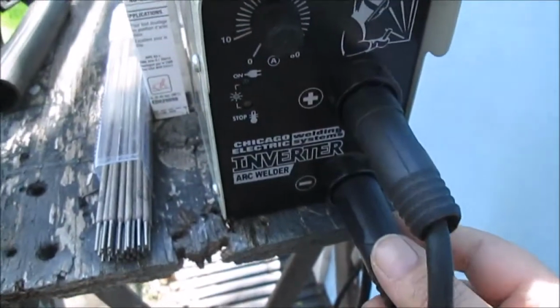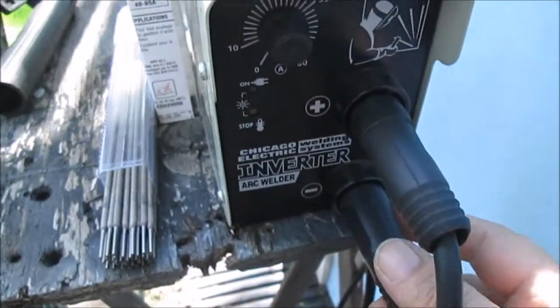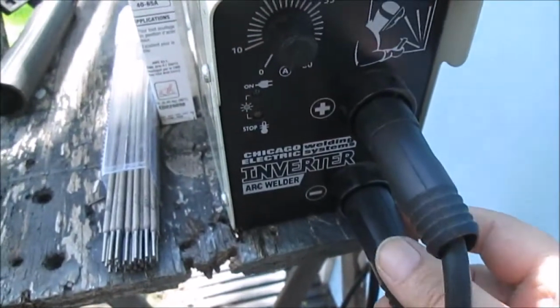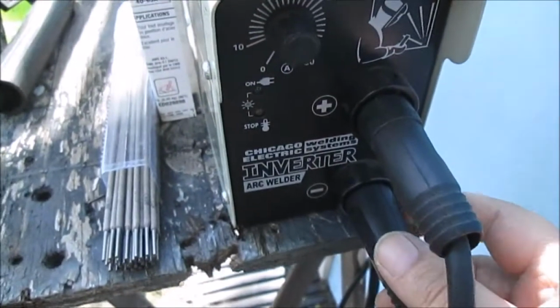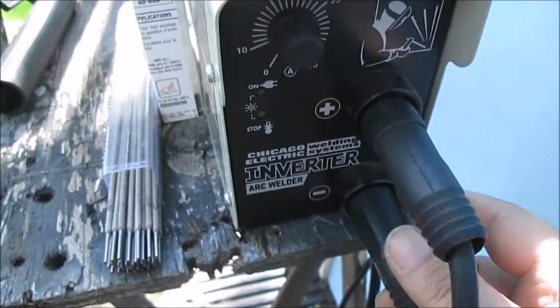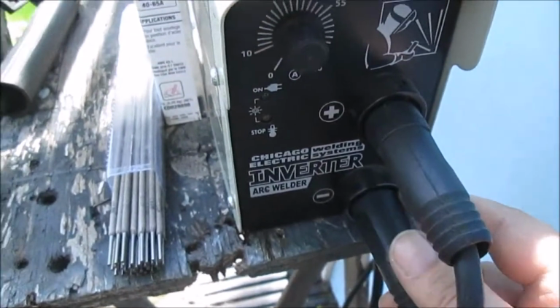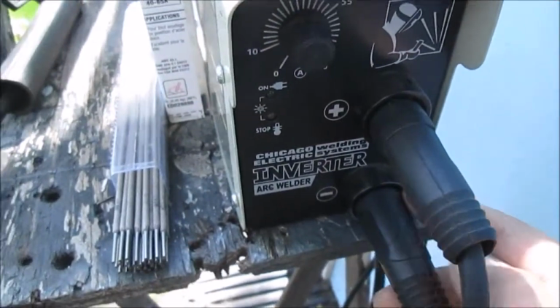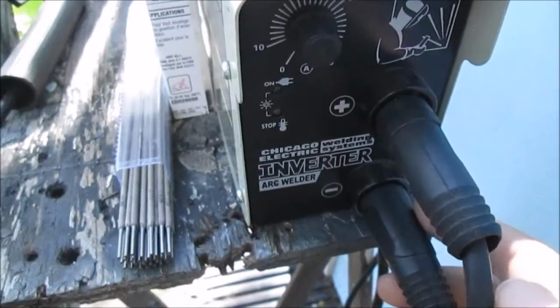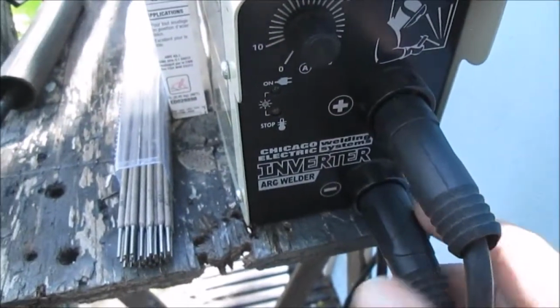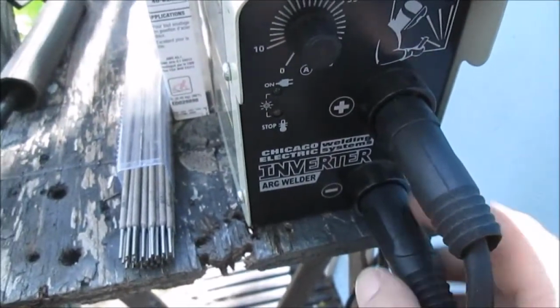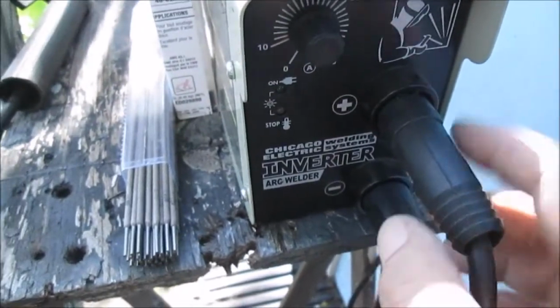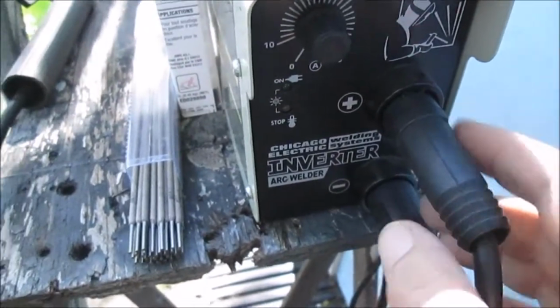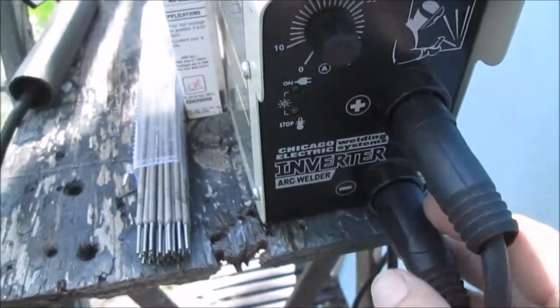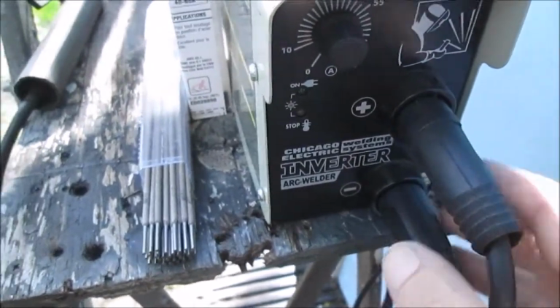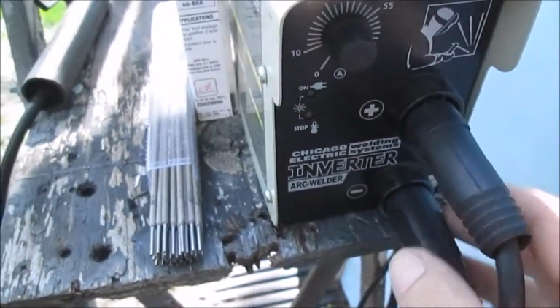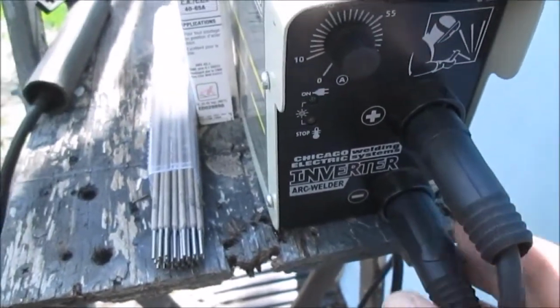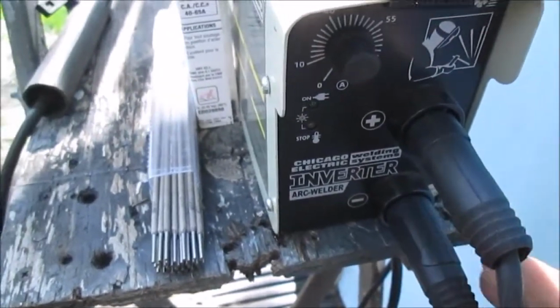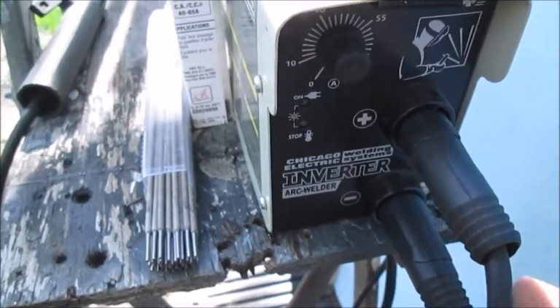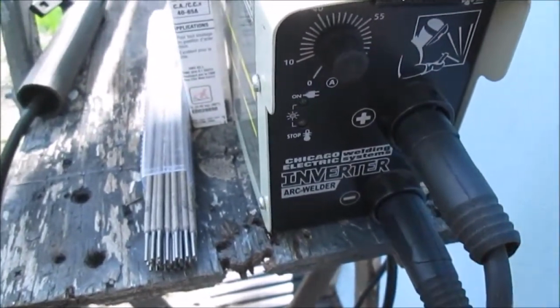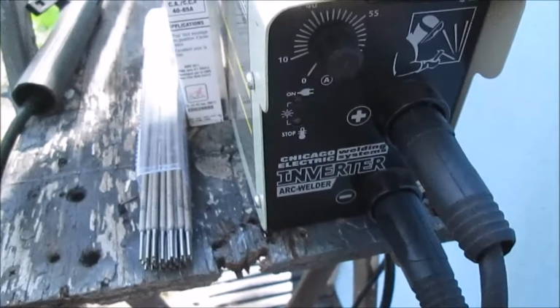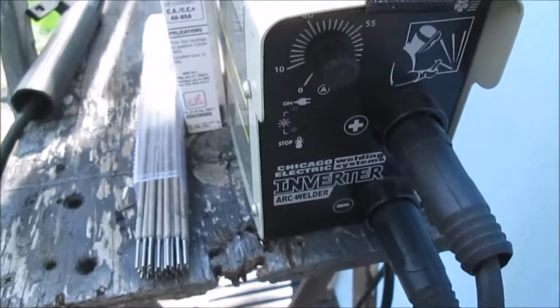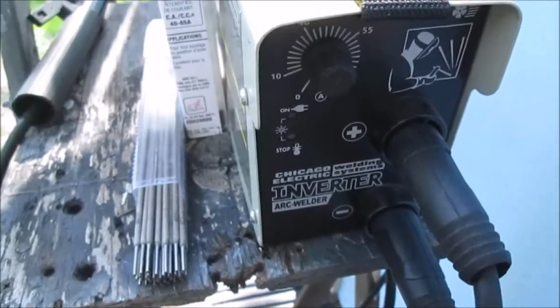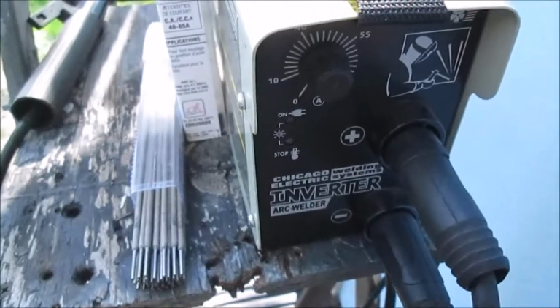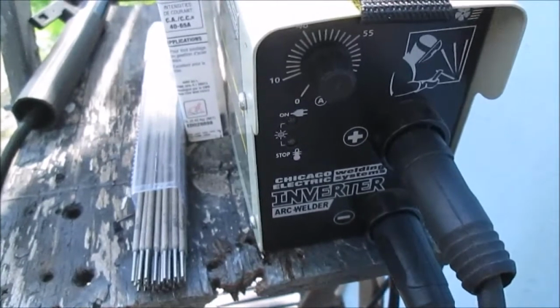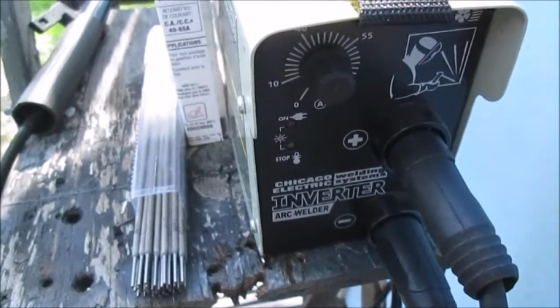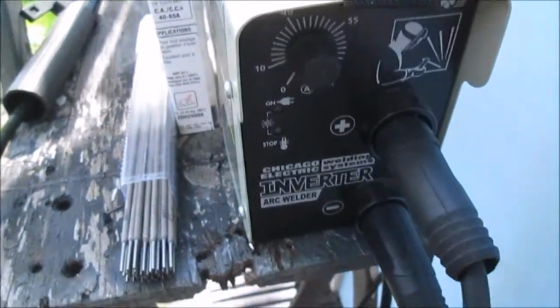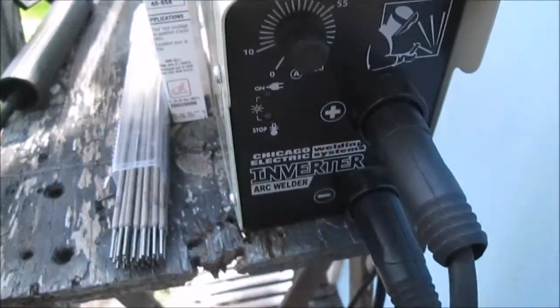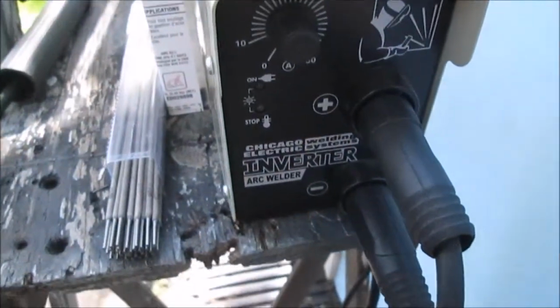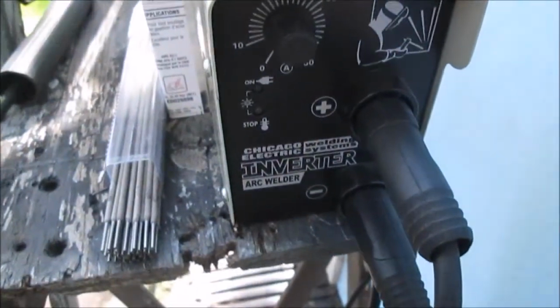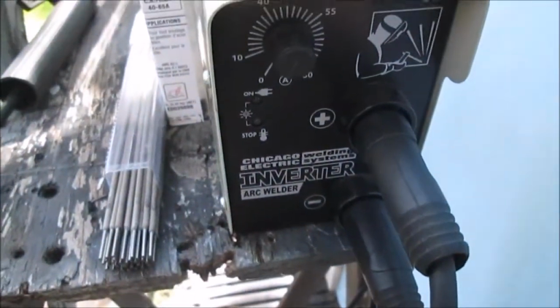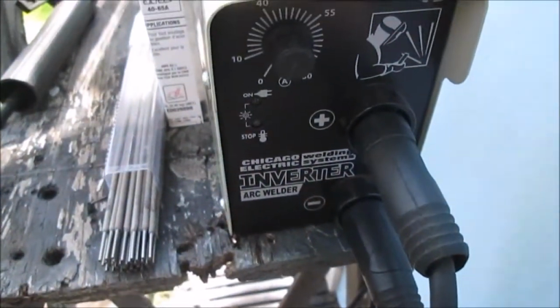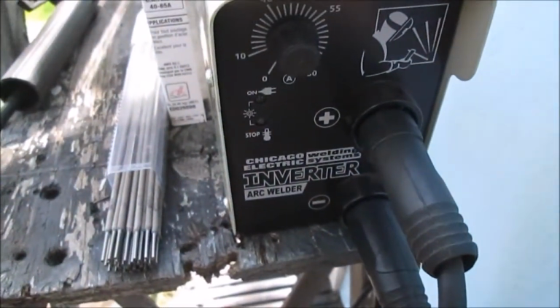When we did that car jack, we switched these and it was kind of a nasty weld — actually, it was a crappy weld.